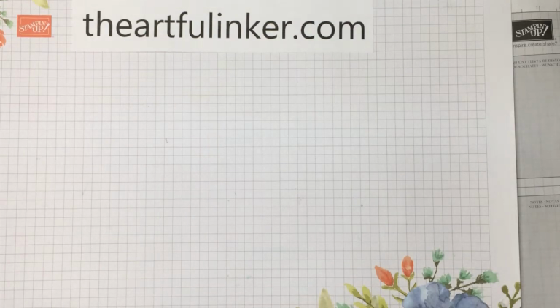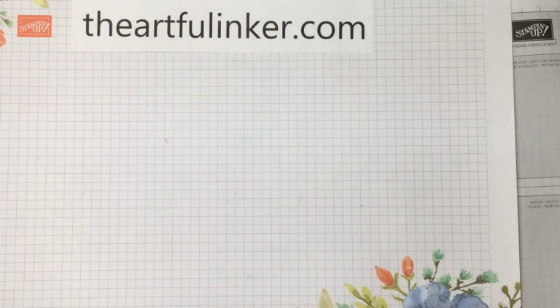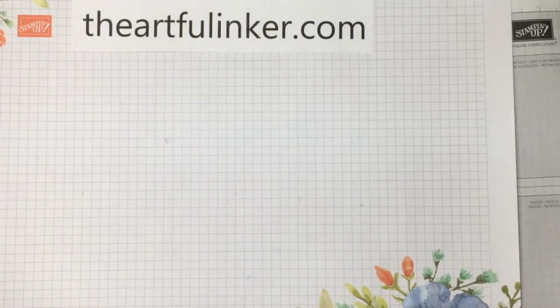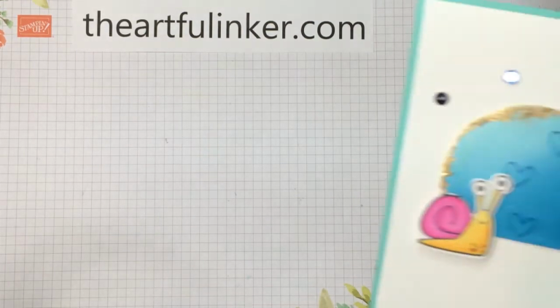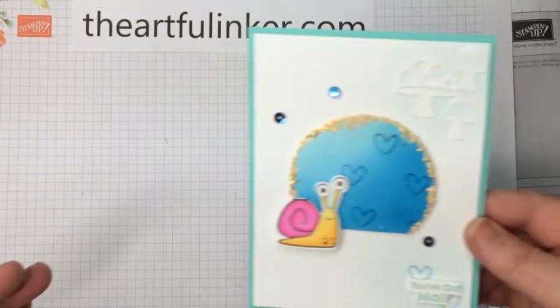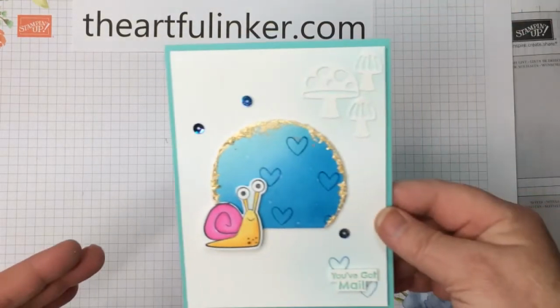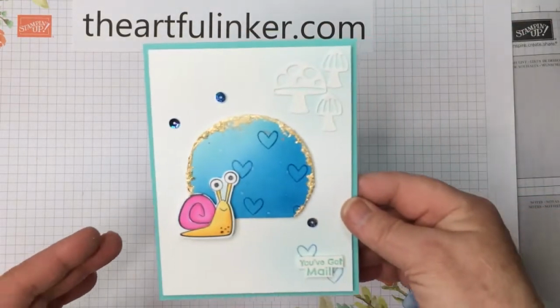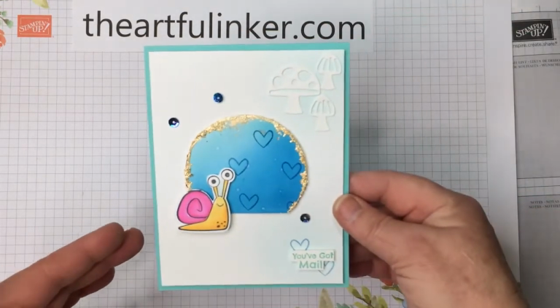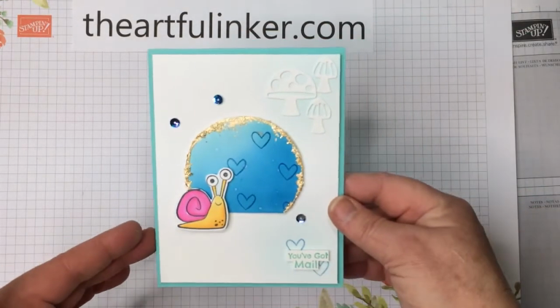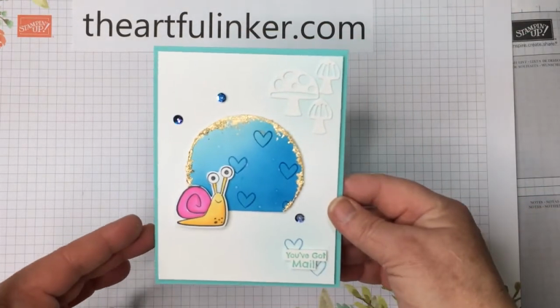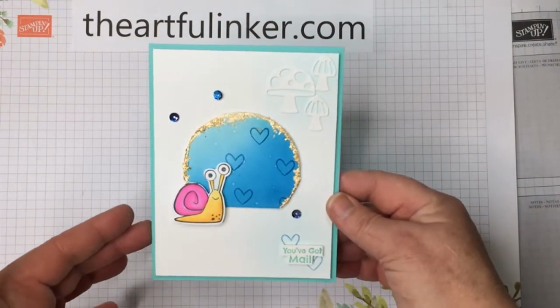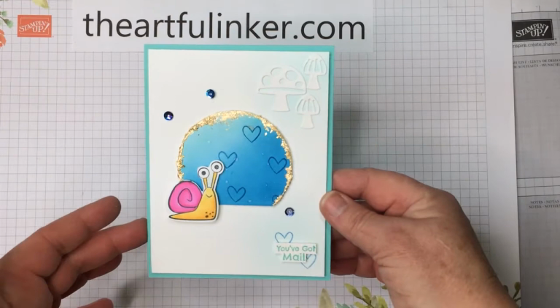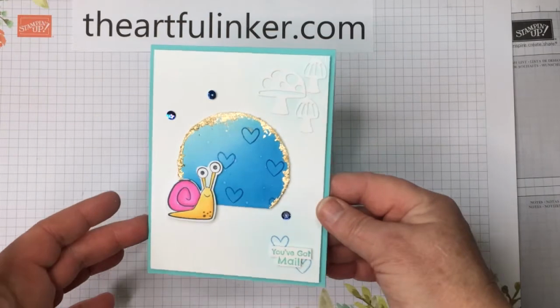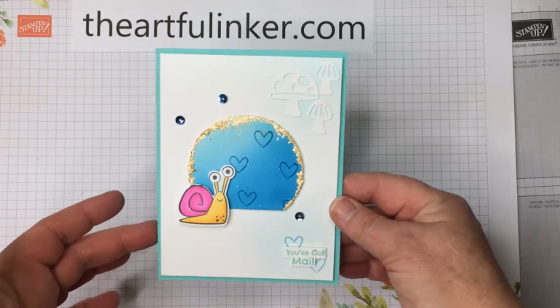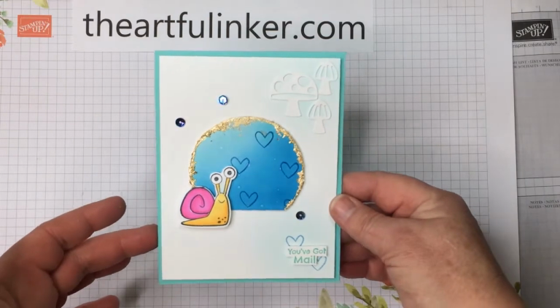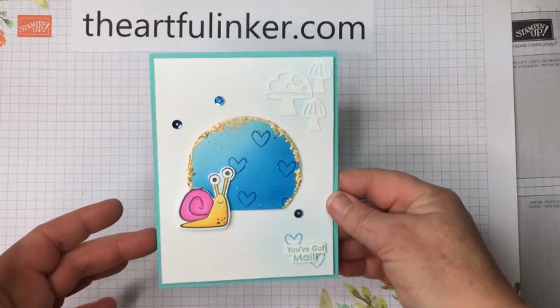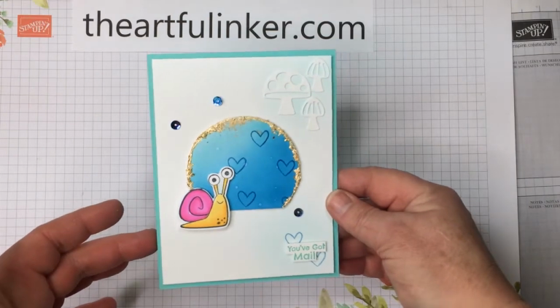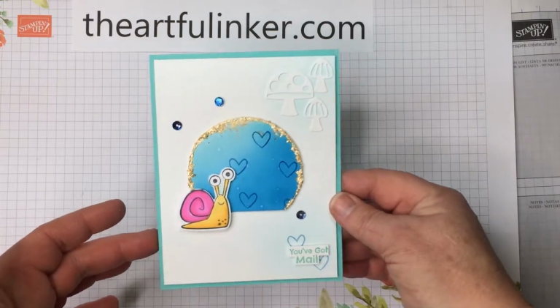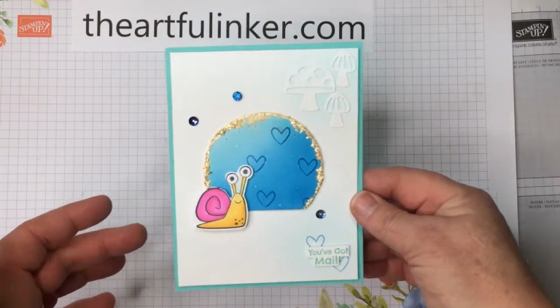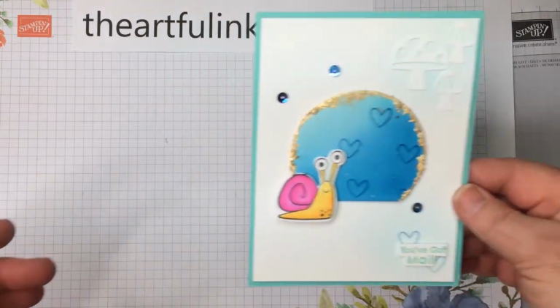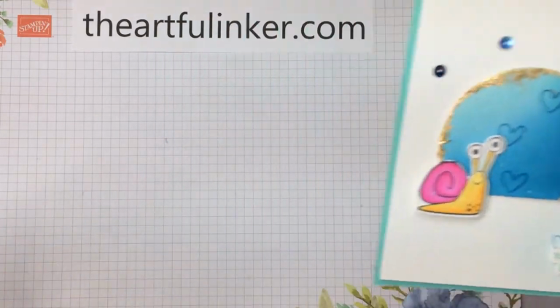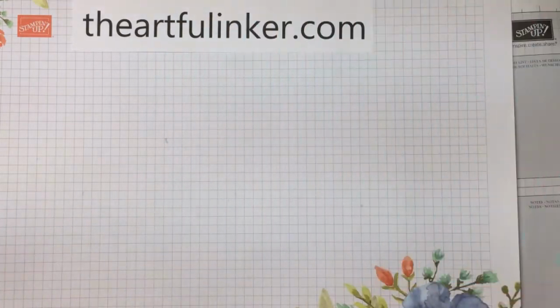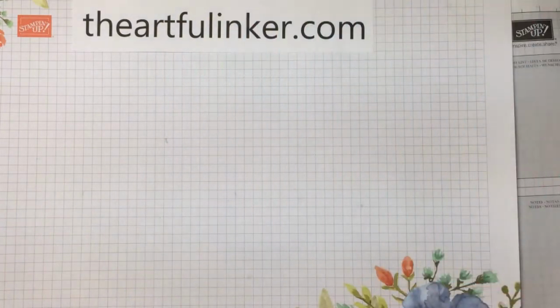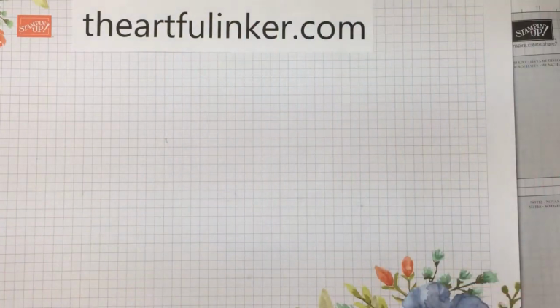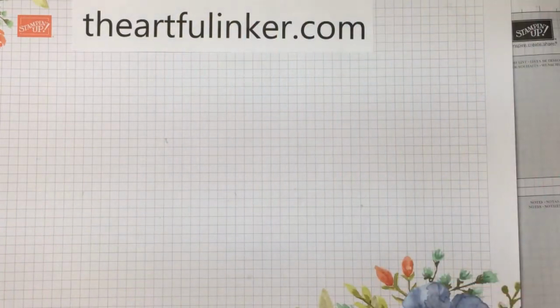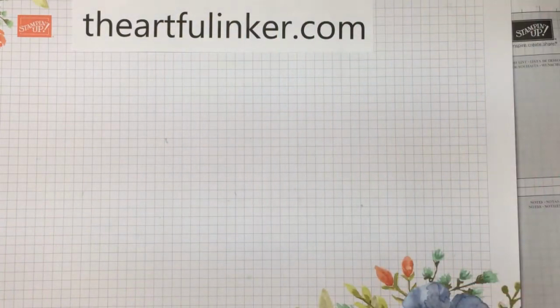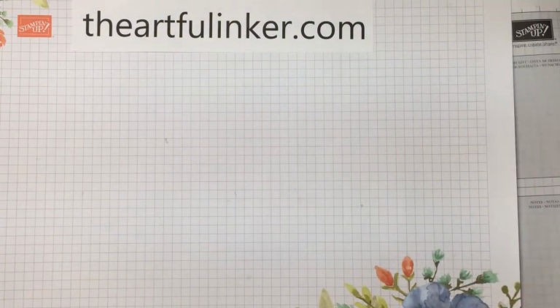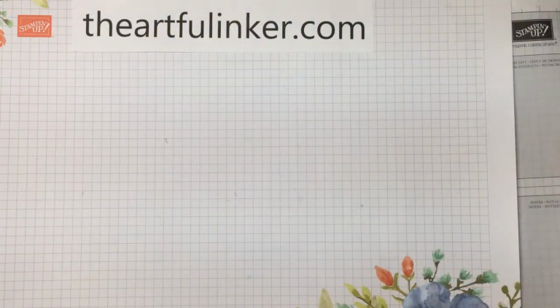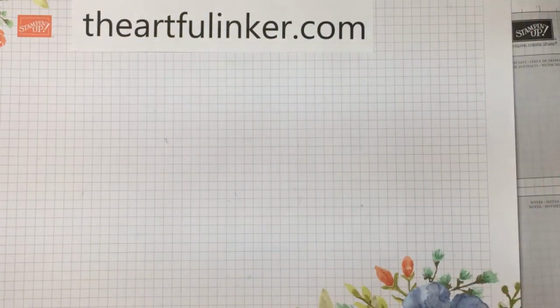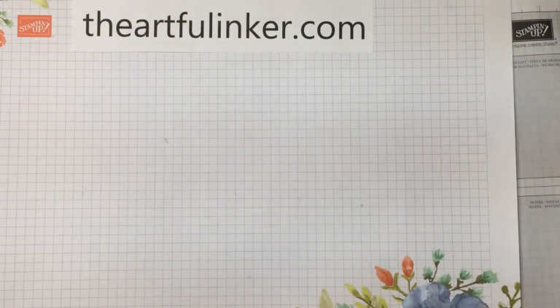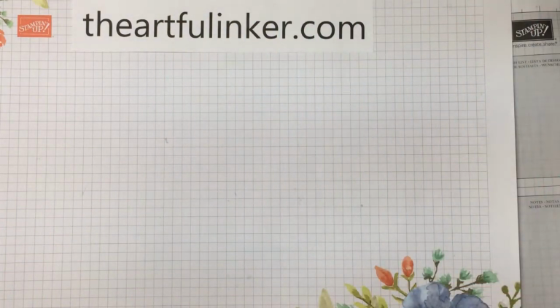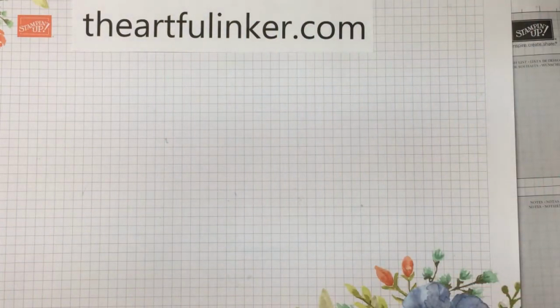Today I'm sharing this Snailed It card. Let me set it aside and we'll get started.